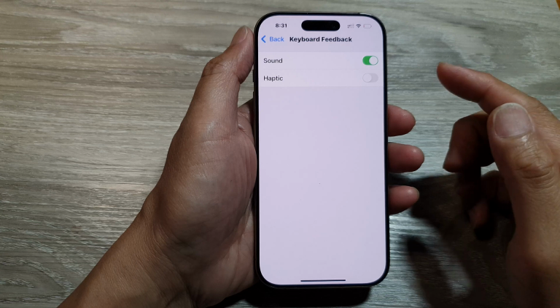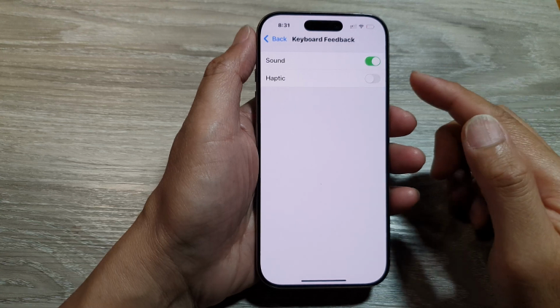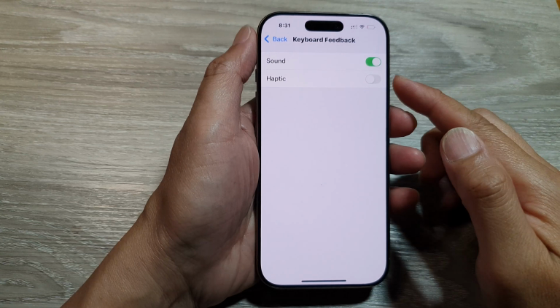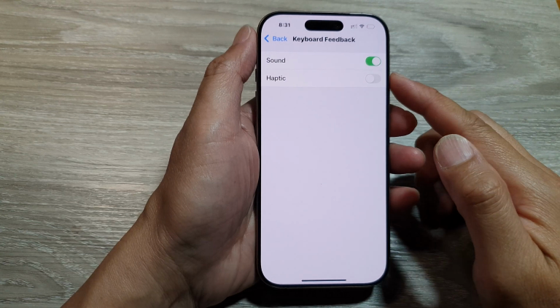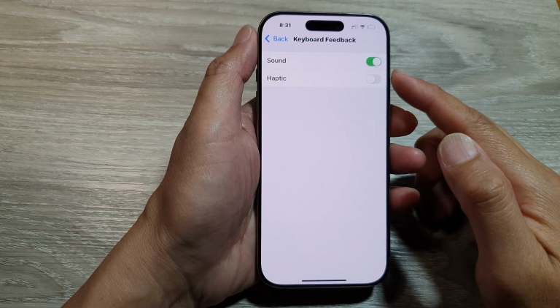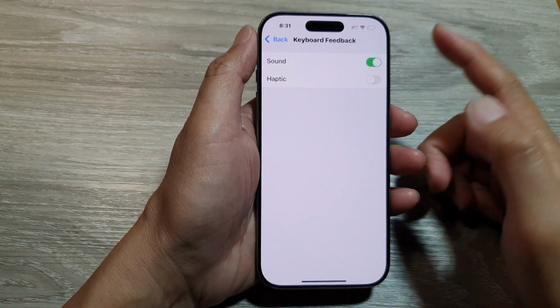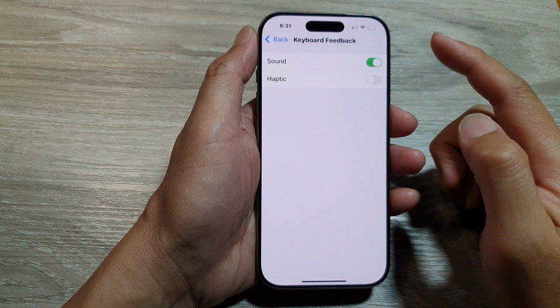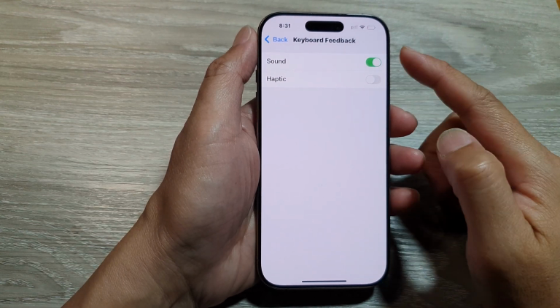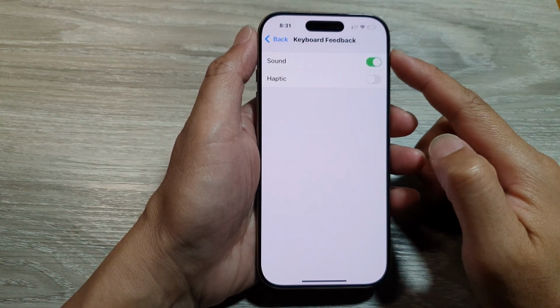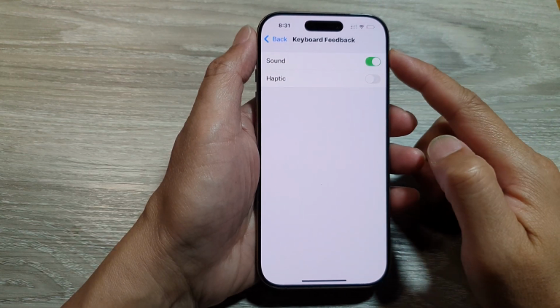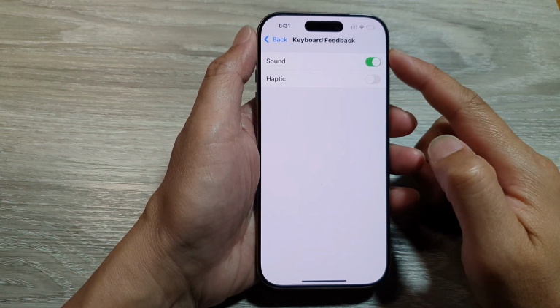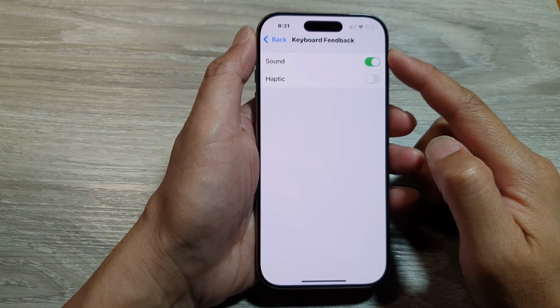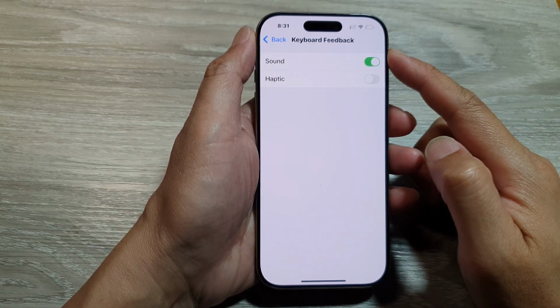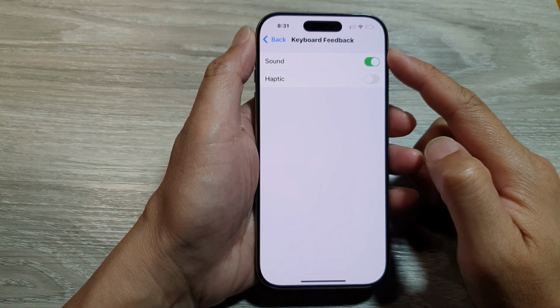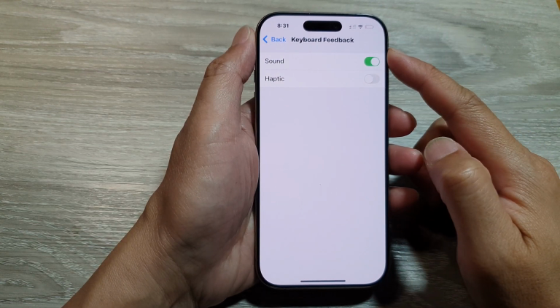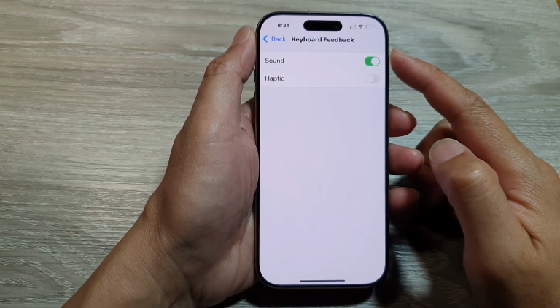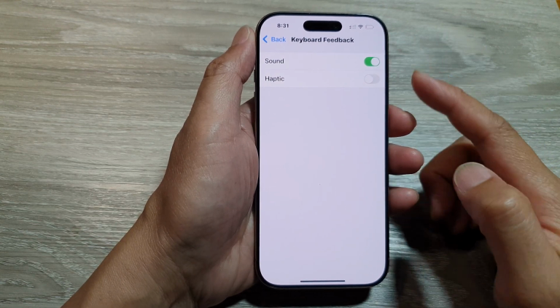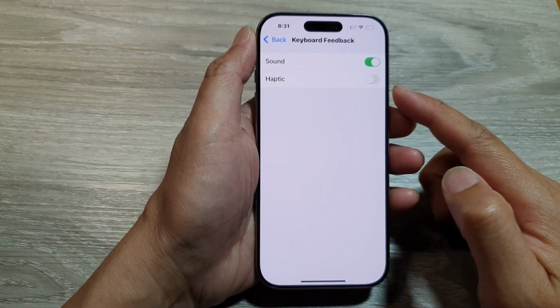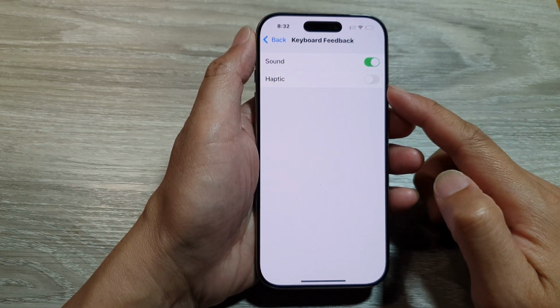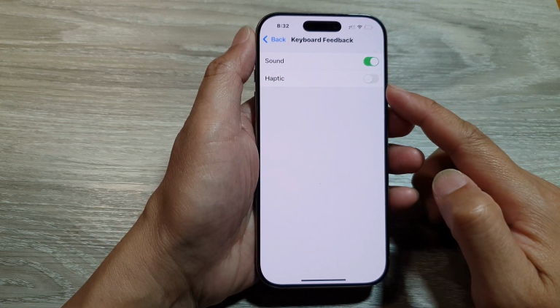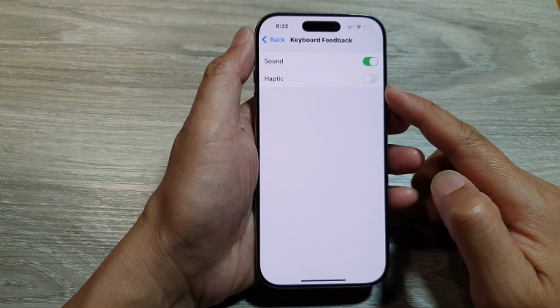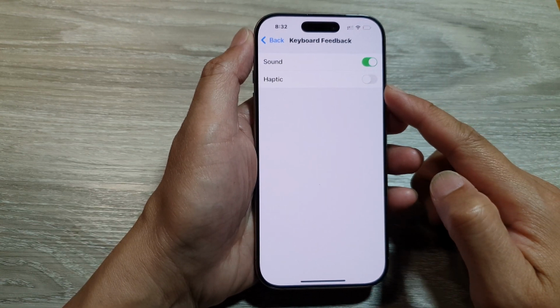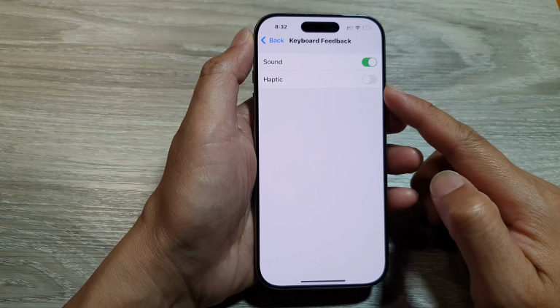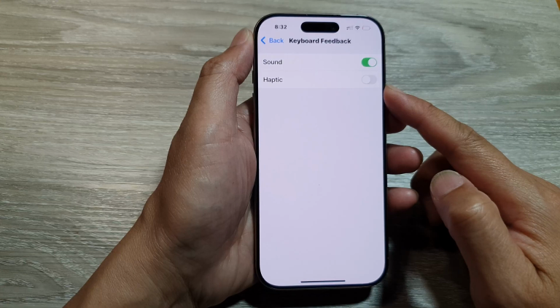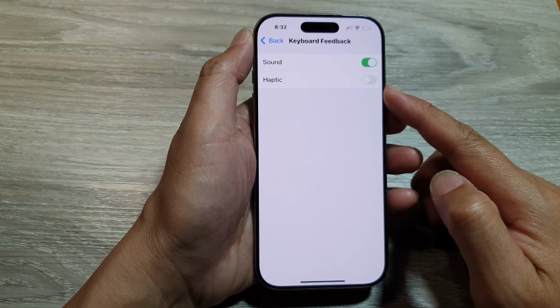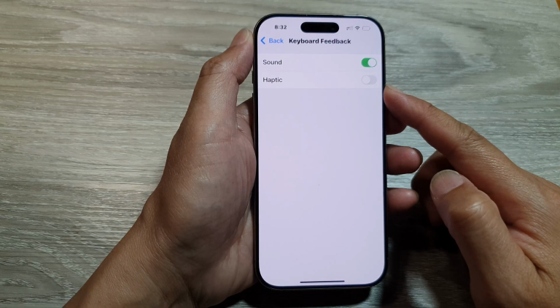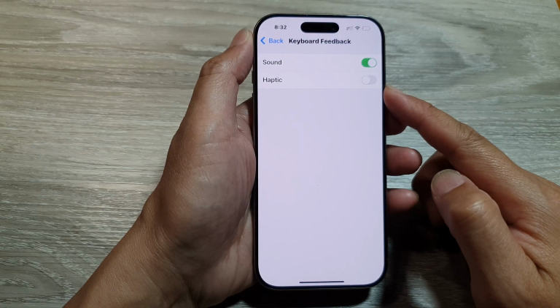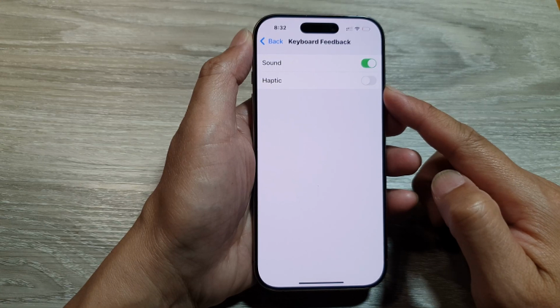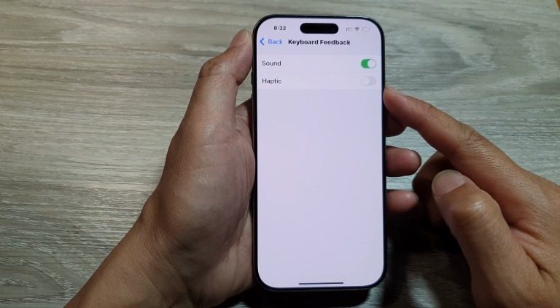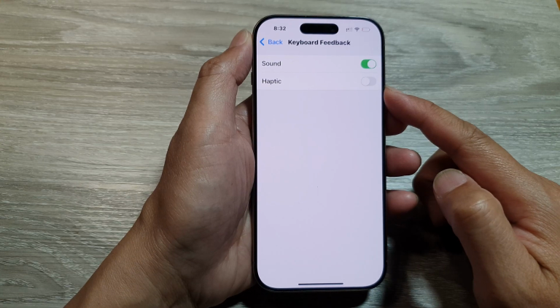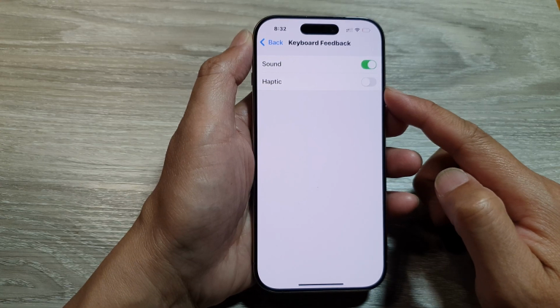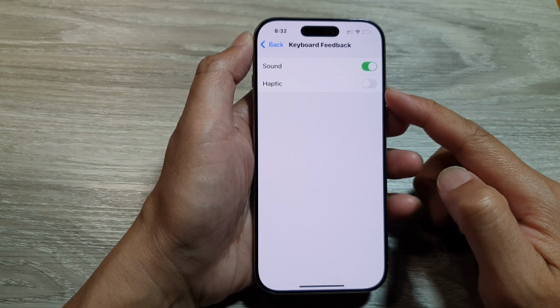How to turn on or turn off keyboard feedback, haptic or vibration on the iPhone 16 series.